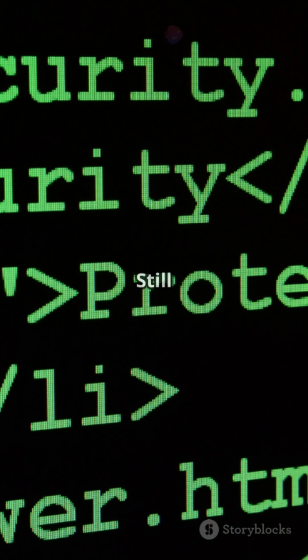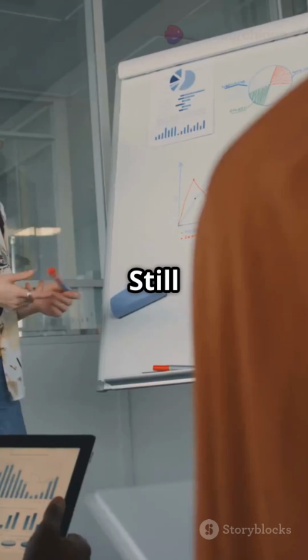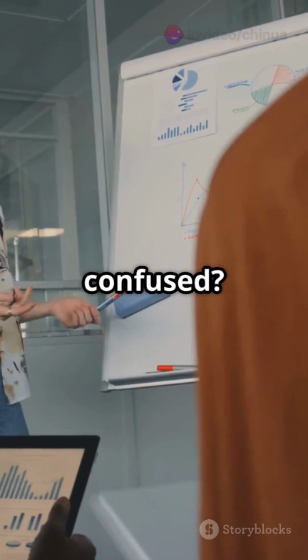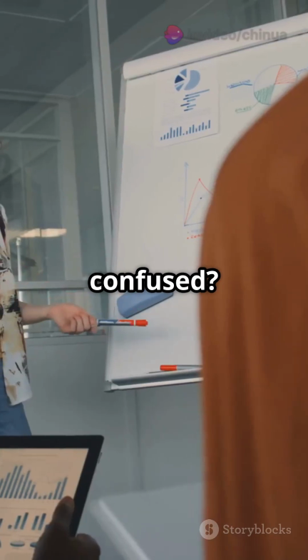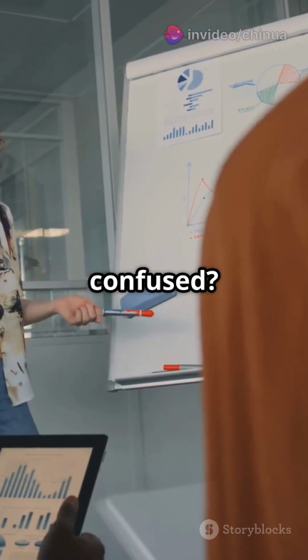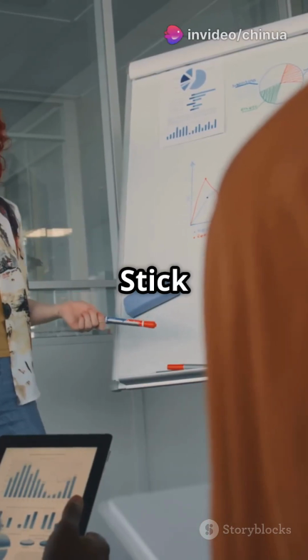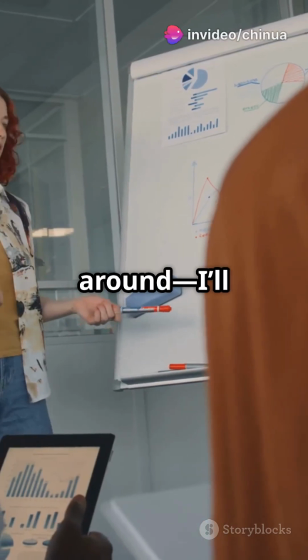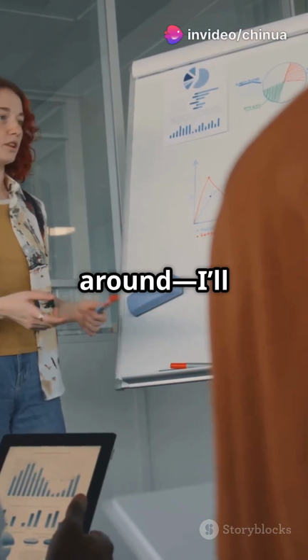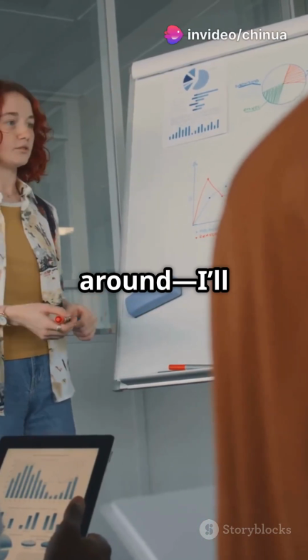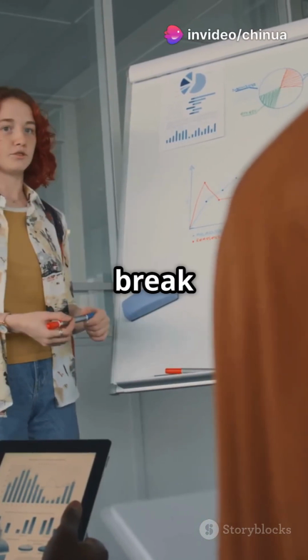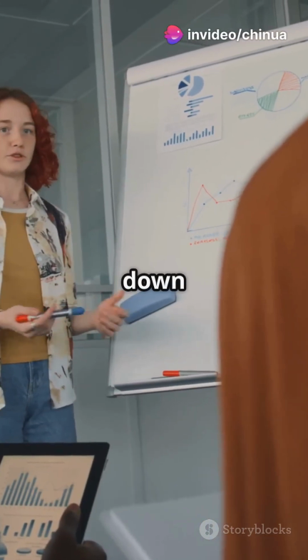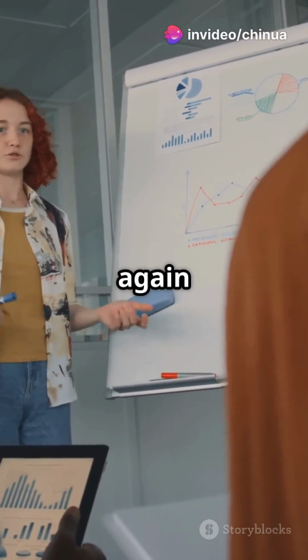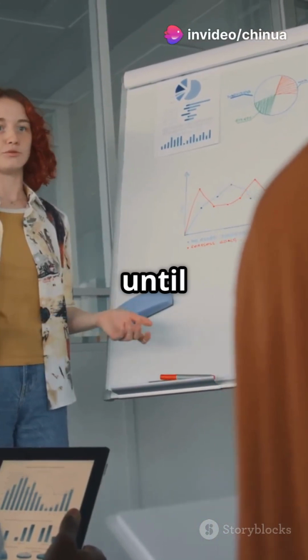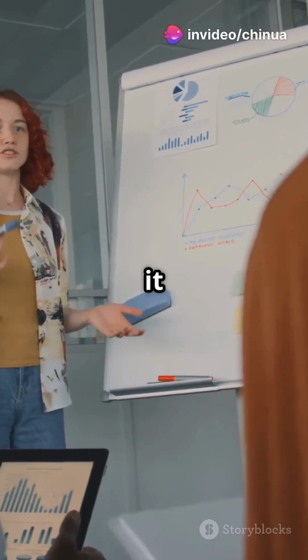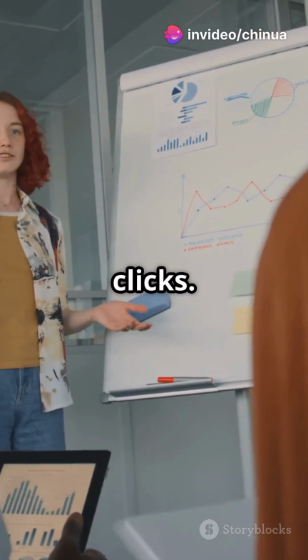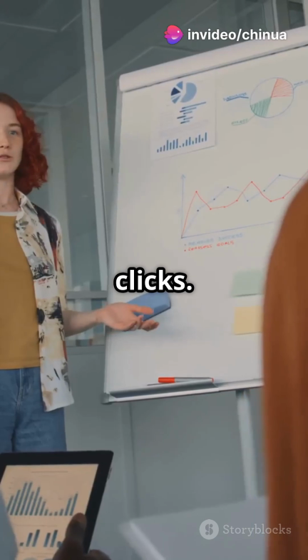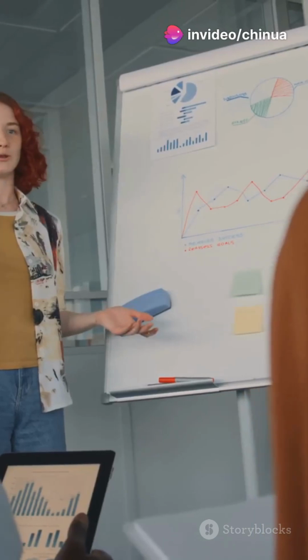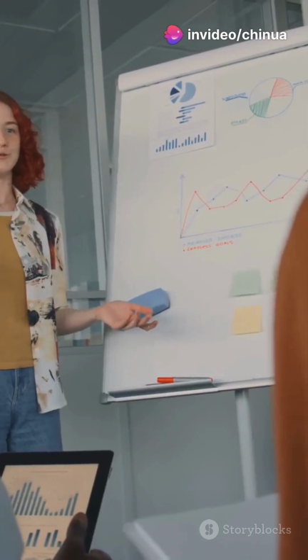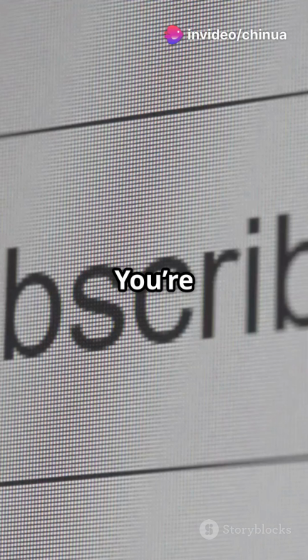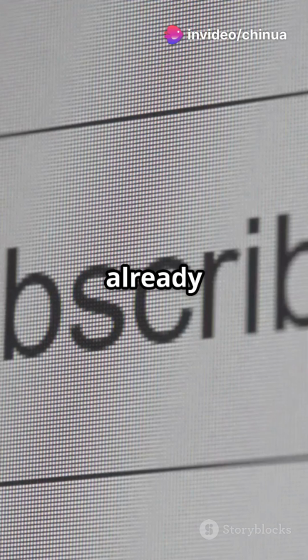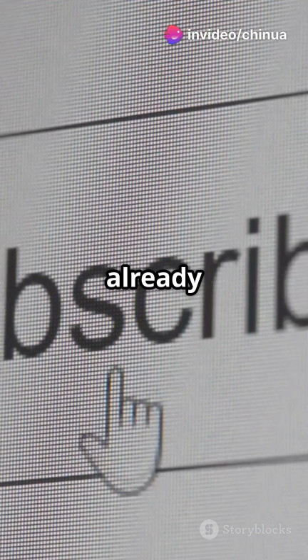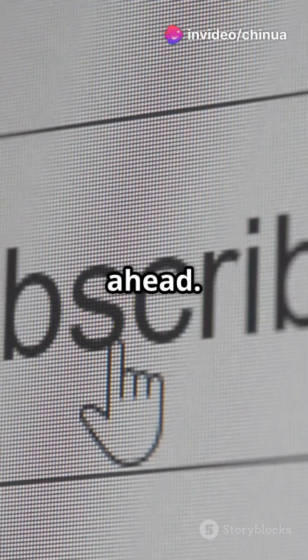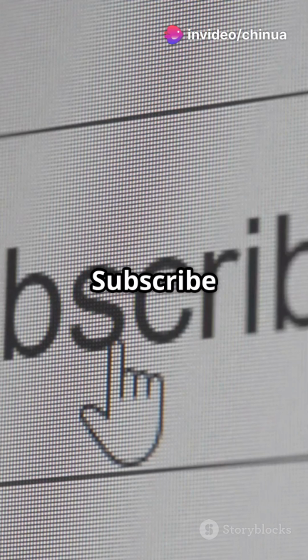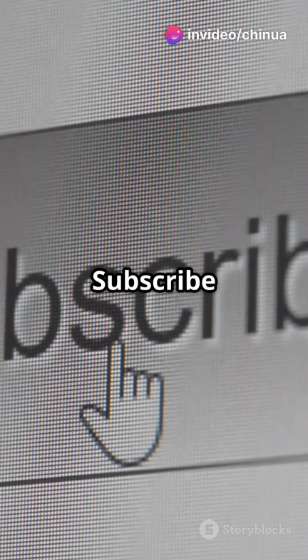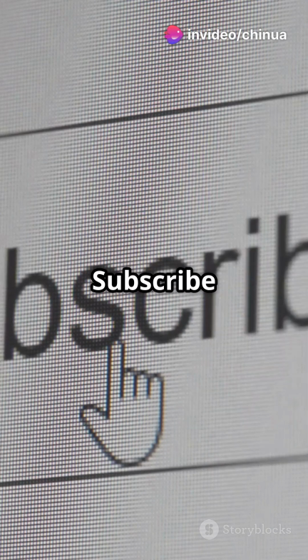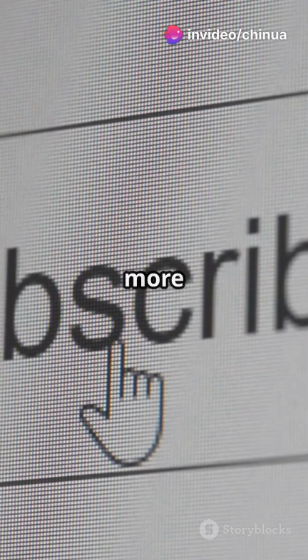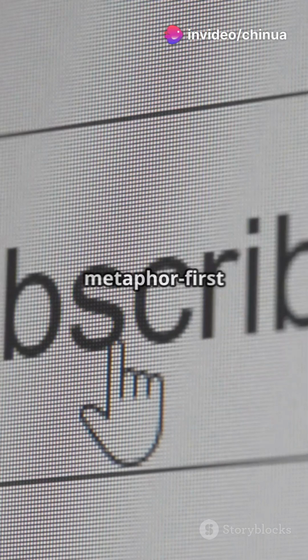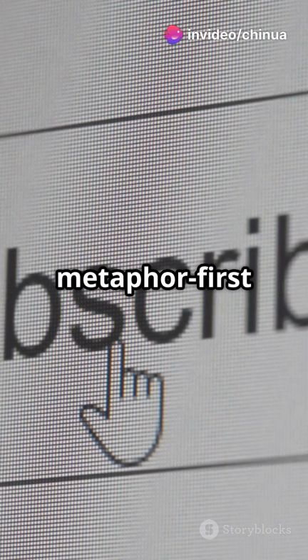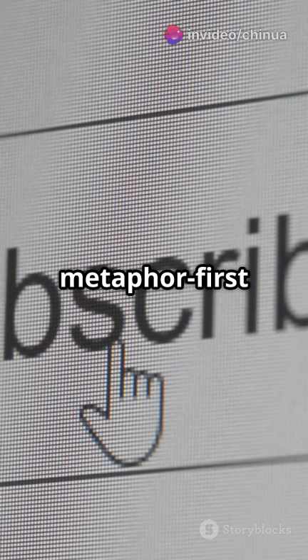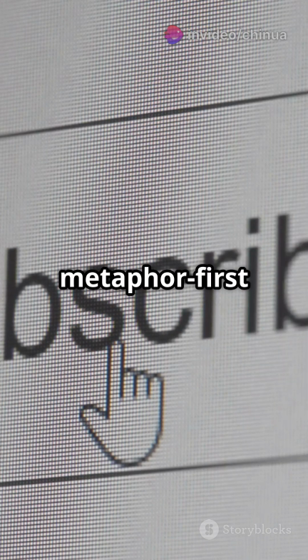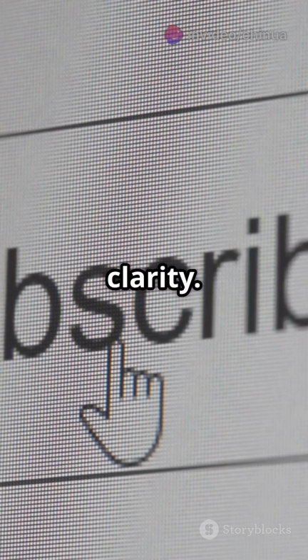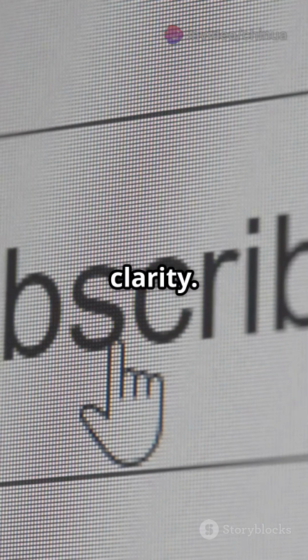Still confused? Stick around, I'll break it down again until it clicks. You're already ahead — subscribe for more metaphor-first clarity.